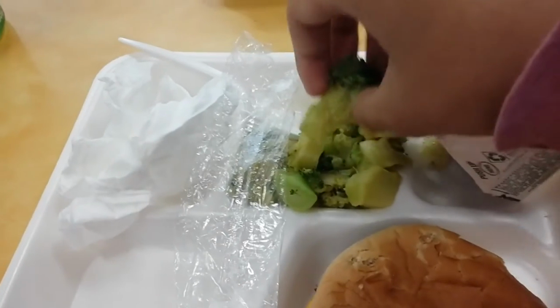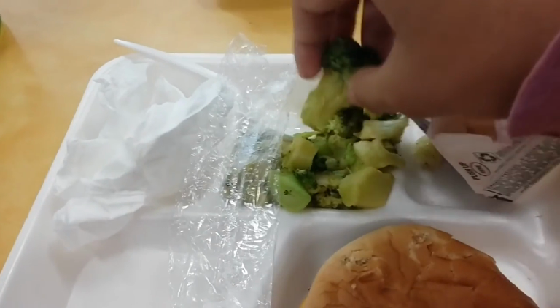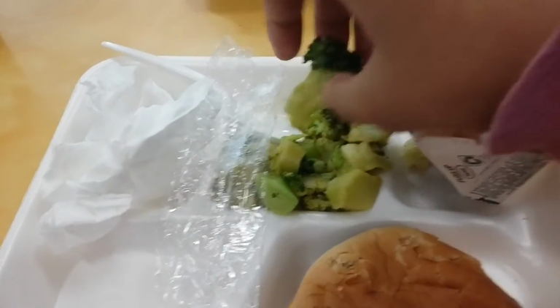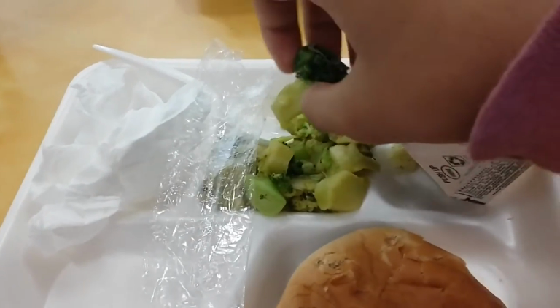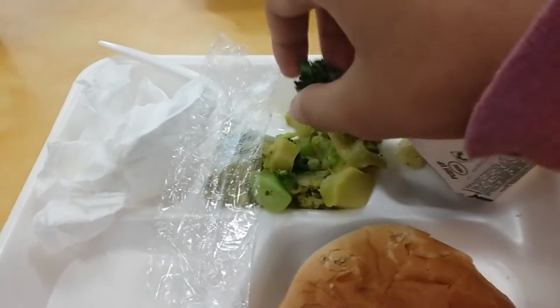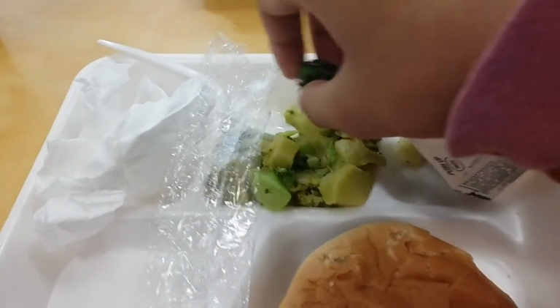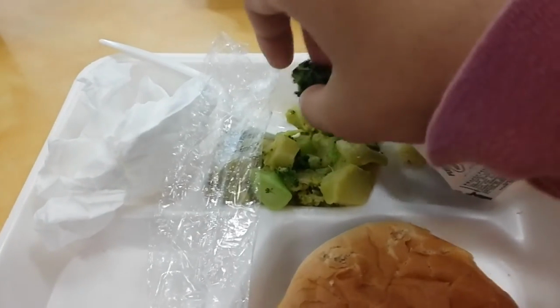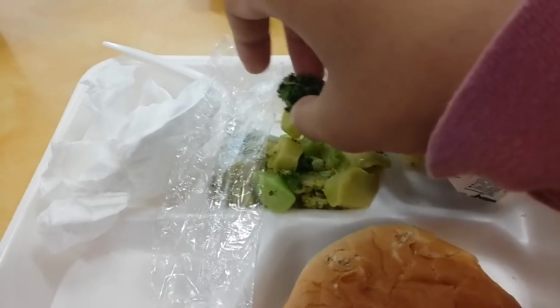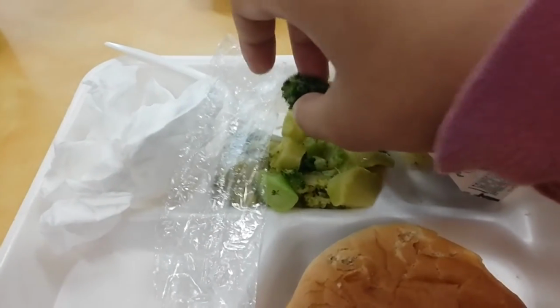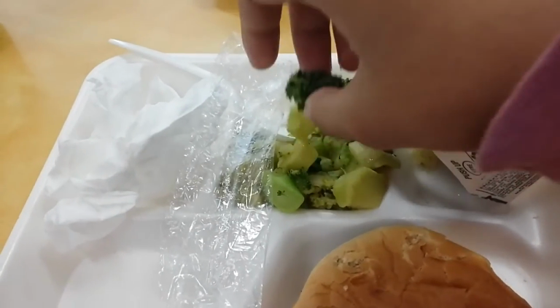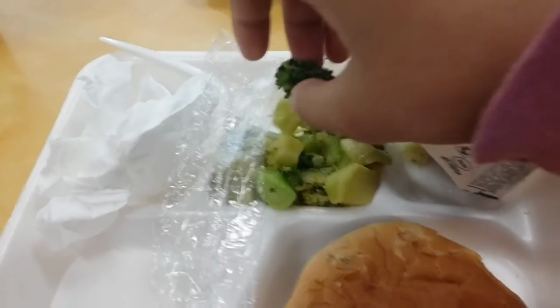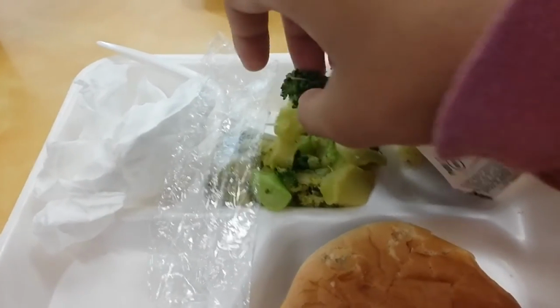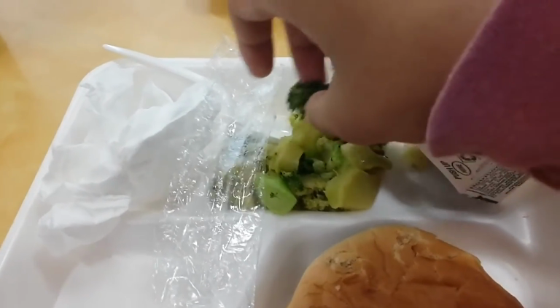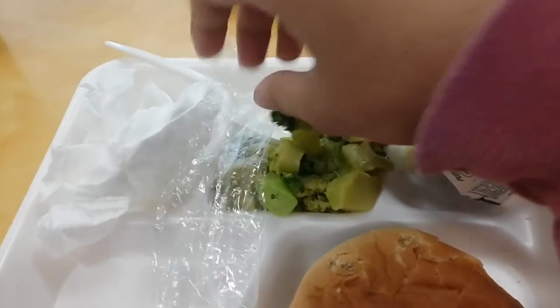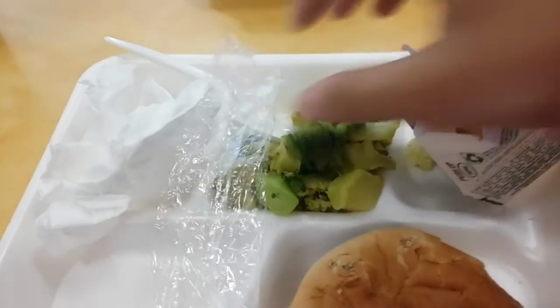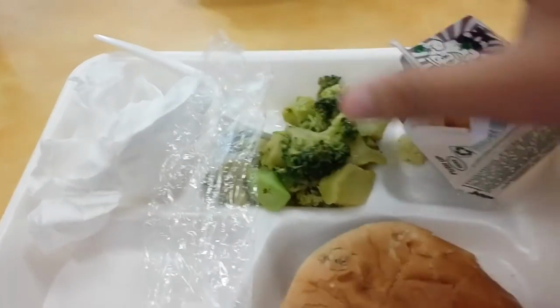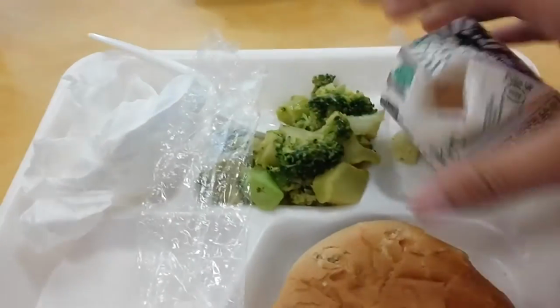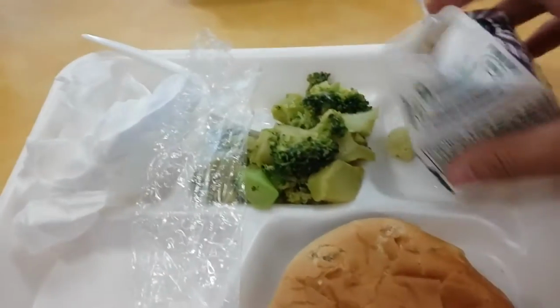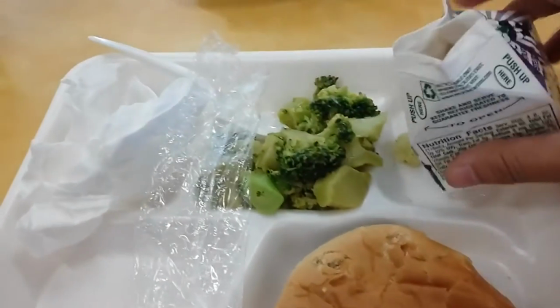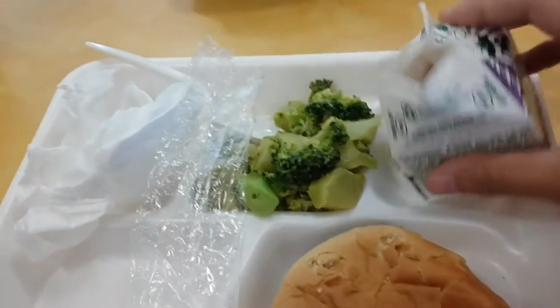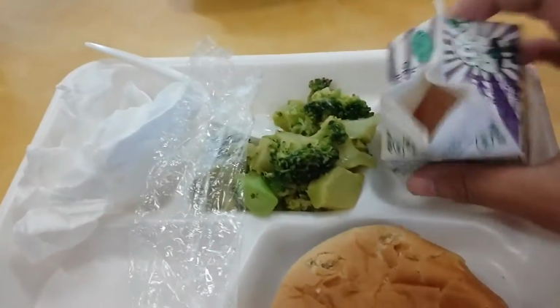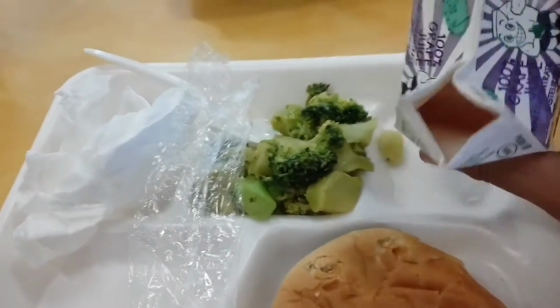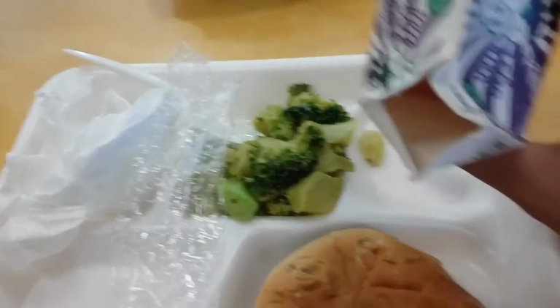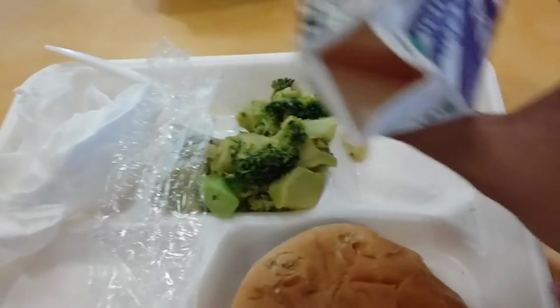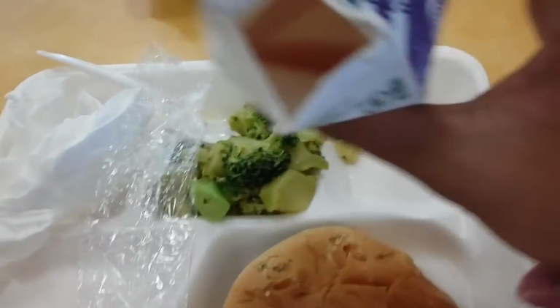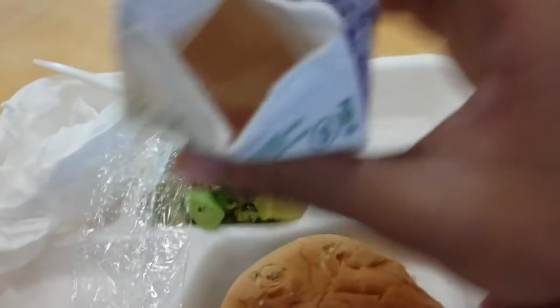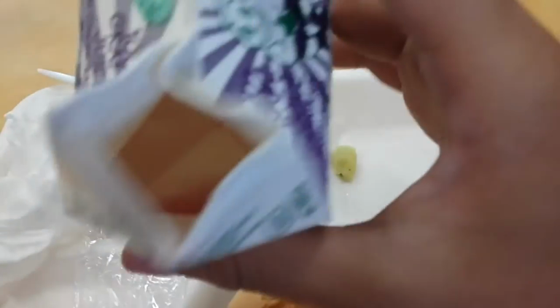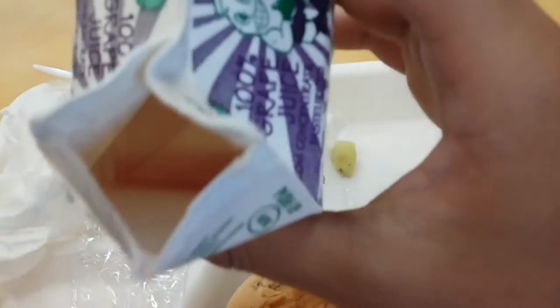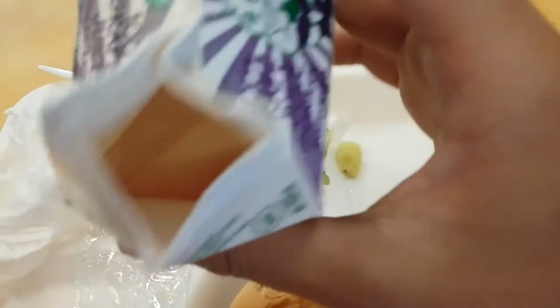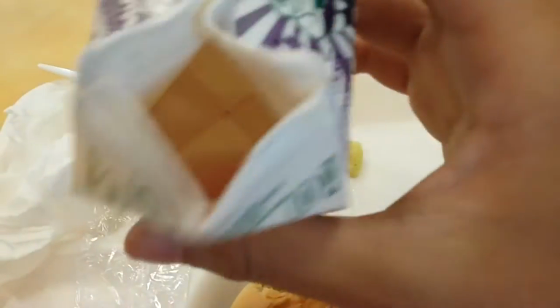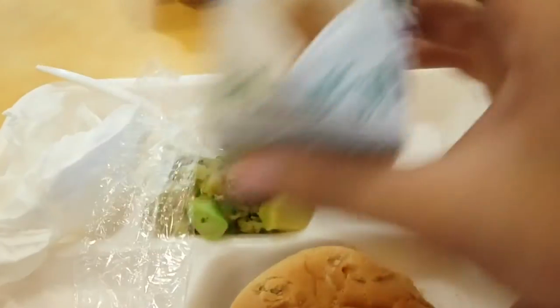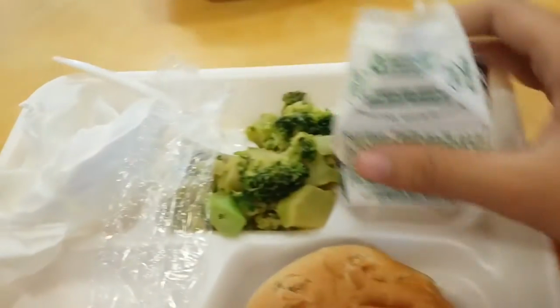This broccoli was pretty pretty good. And this juice was good.